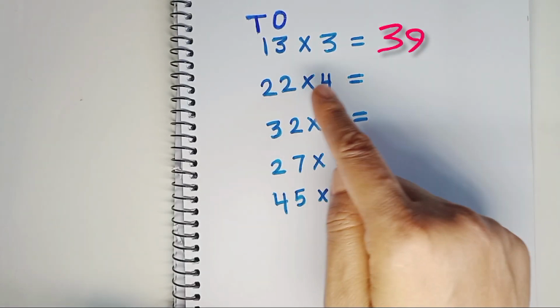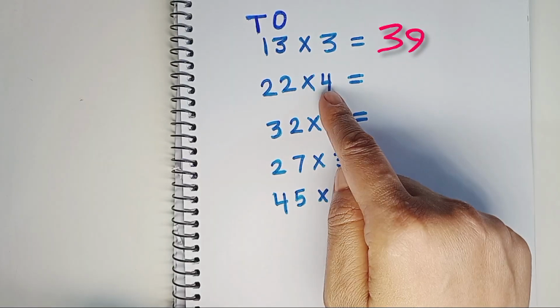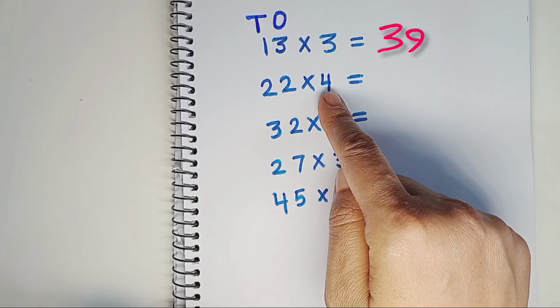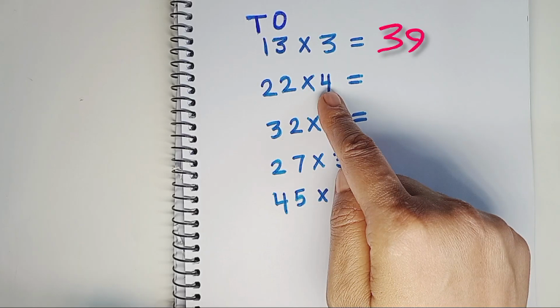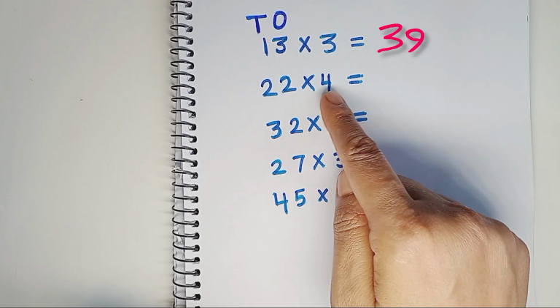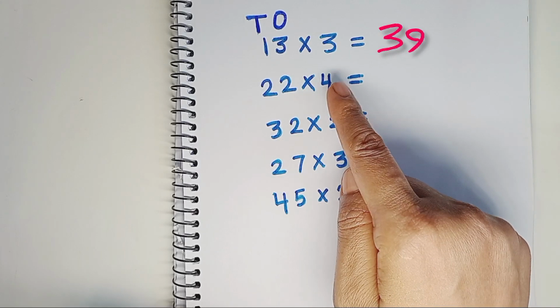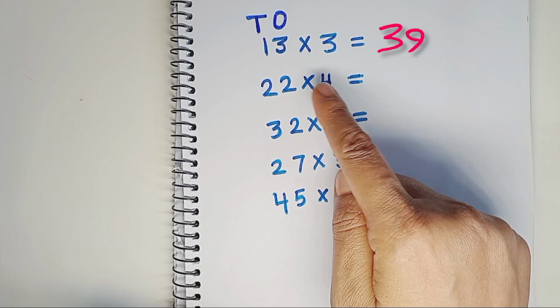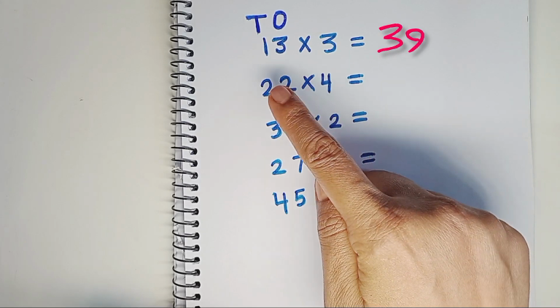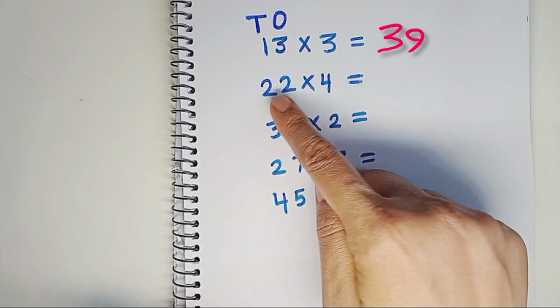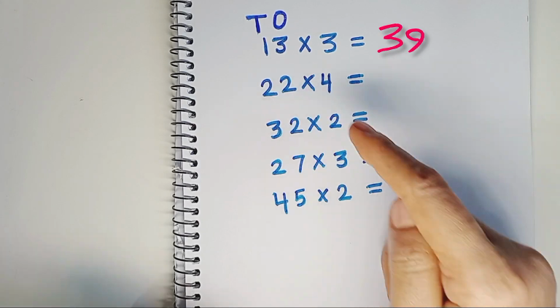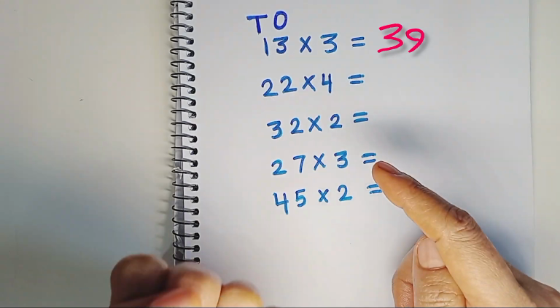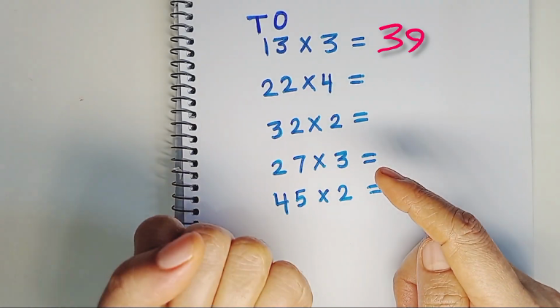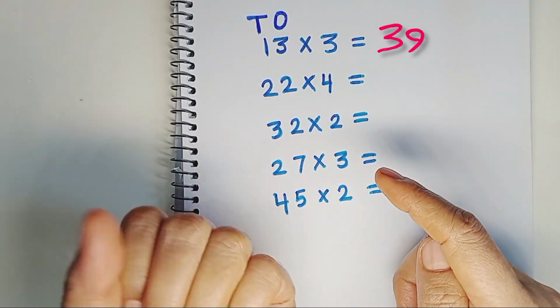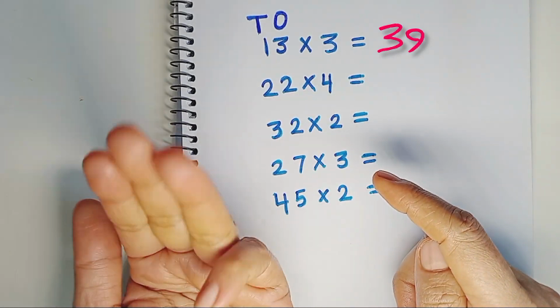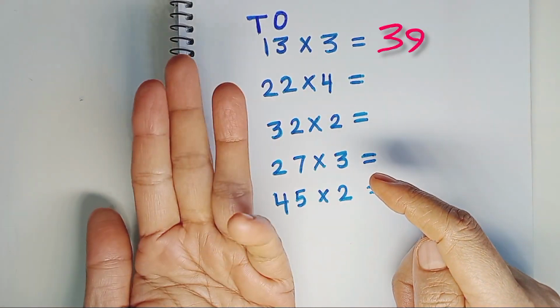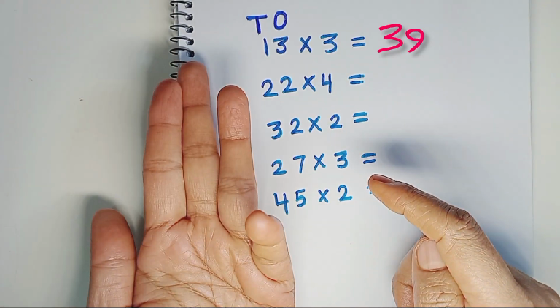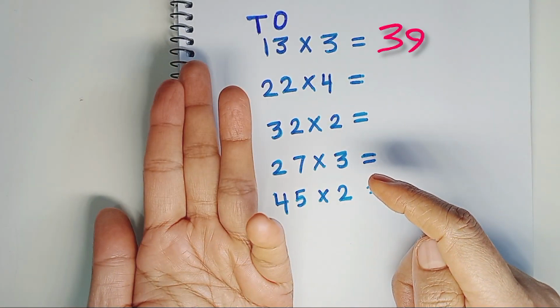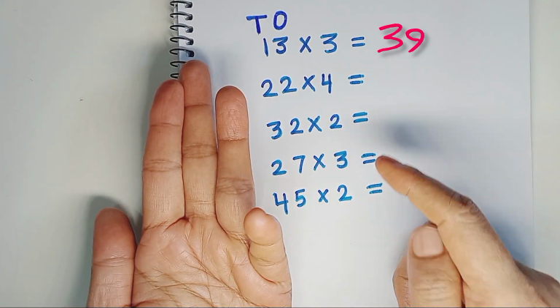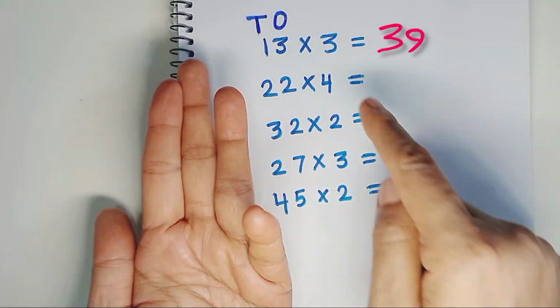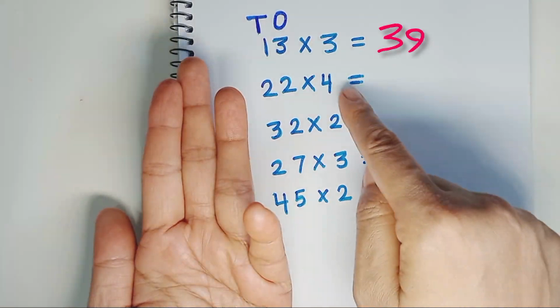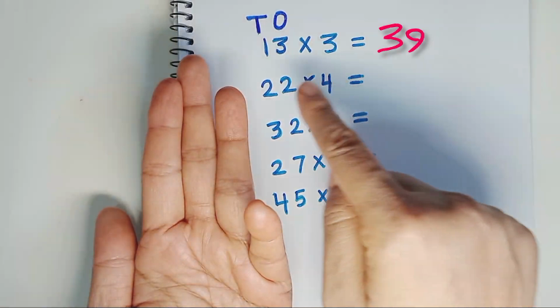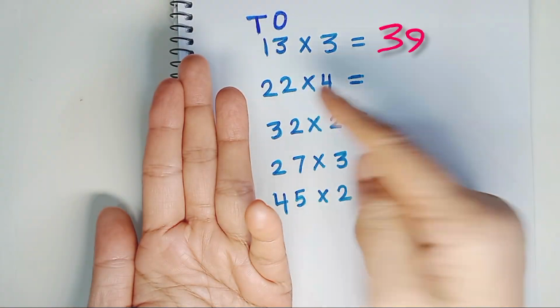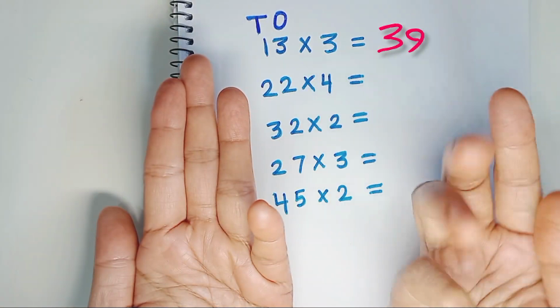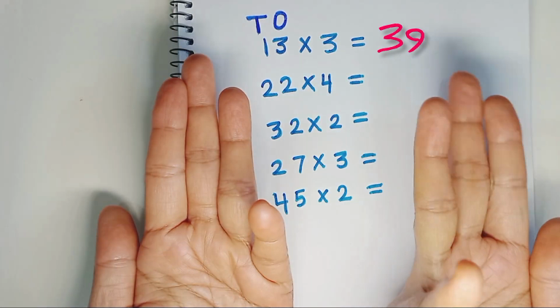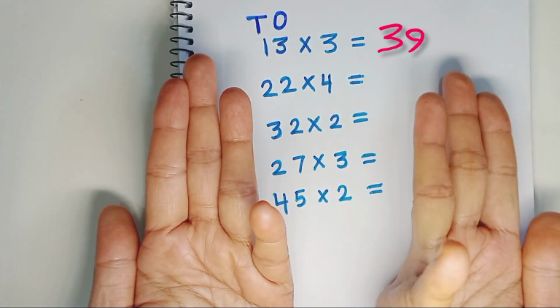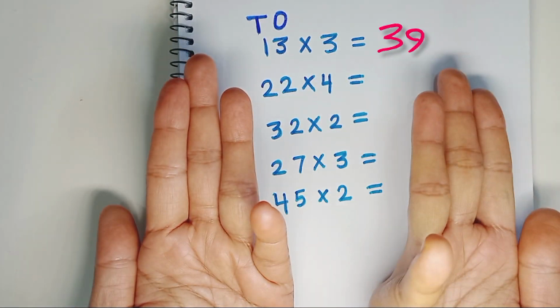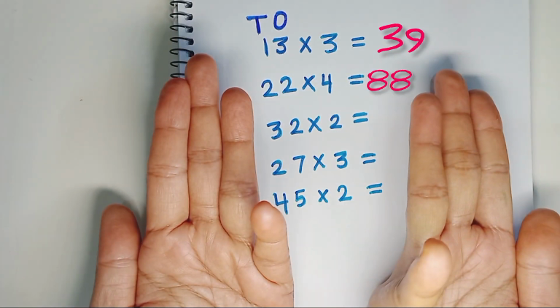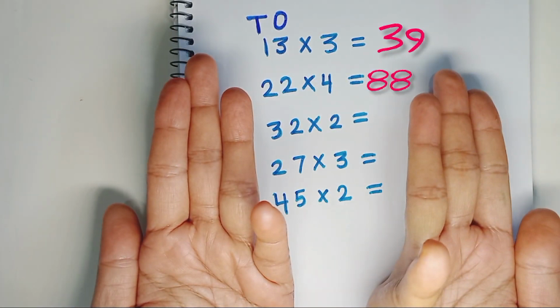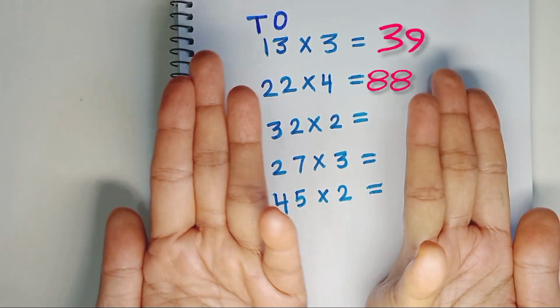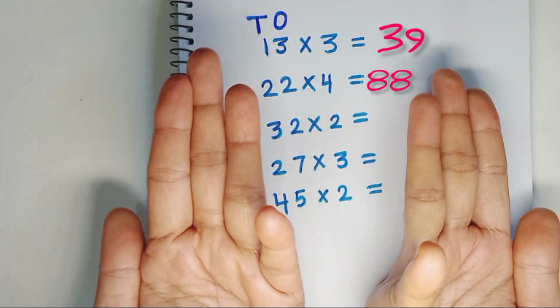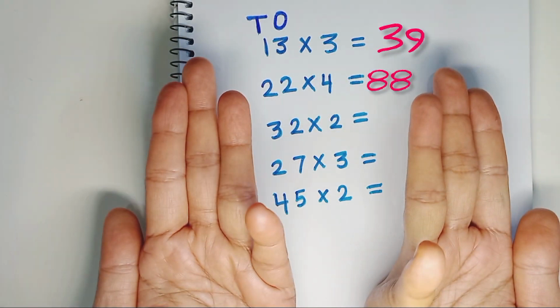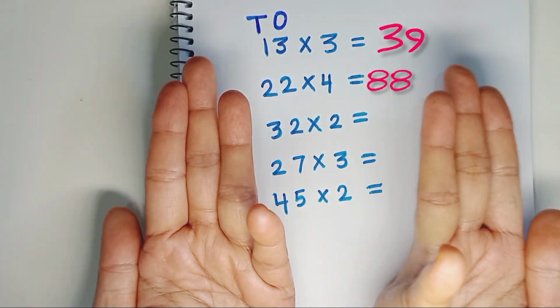4 times 2 is 8. 4 times 2 is 8. The answer is 88.